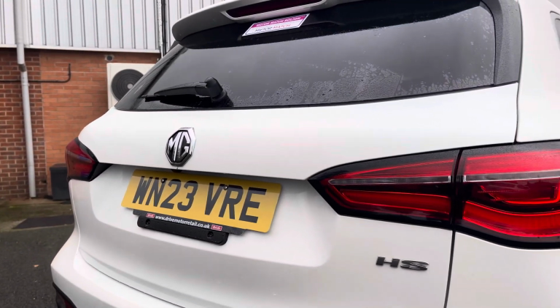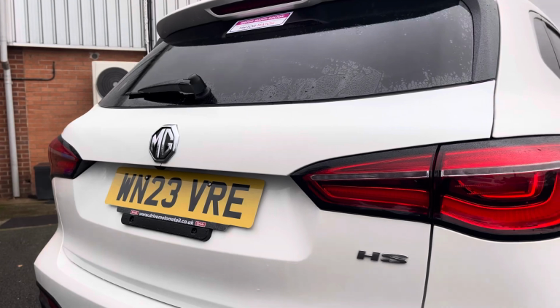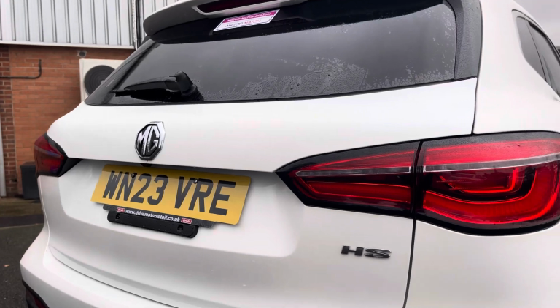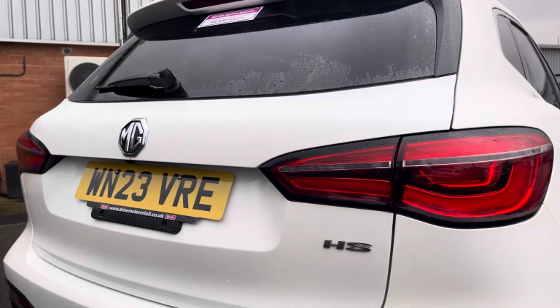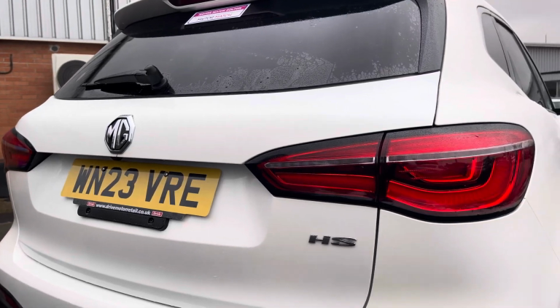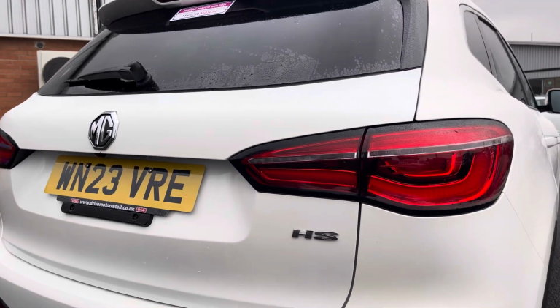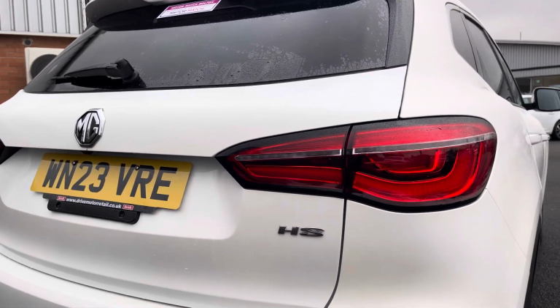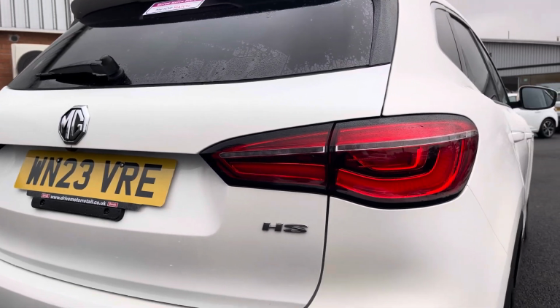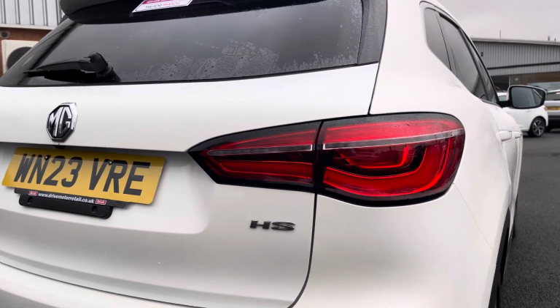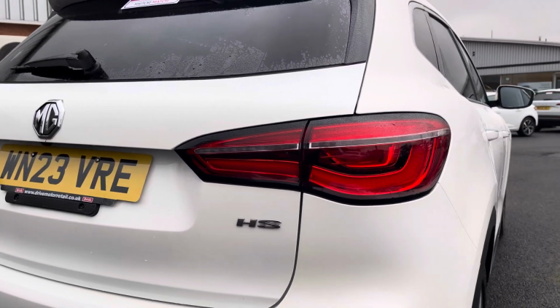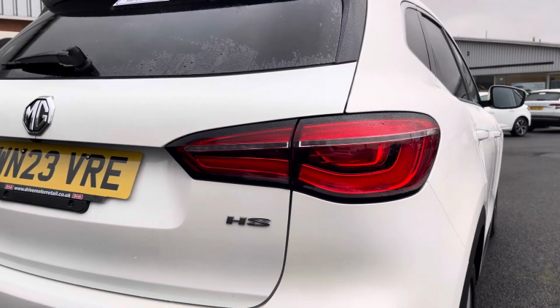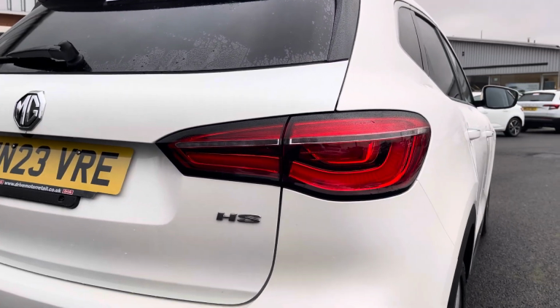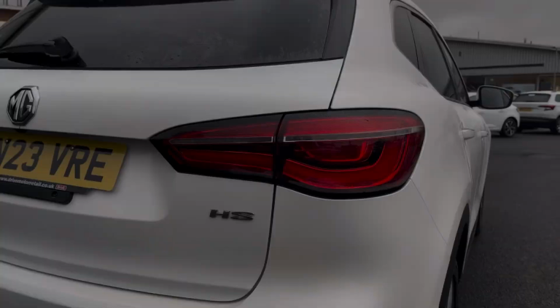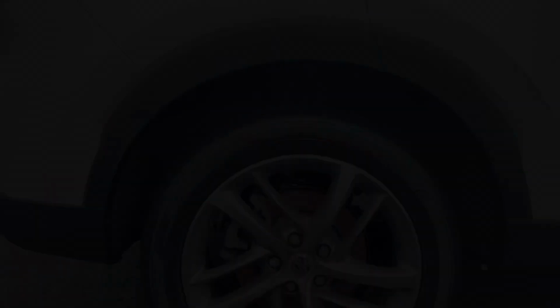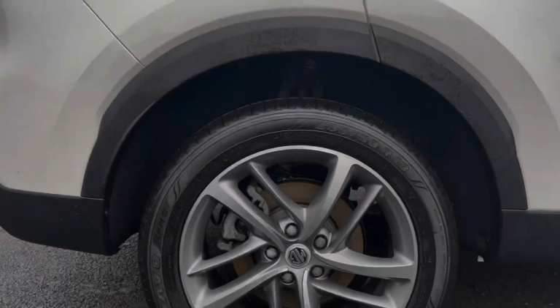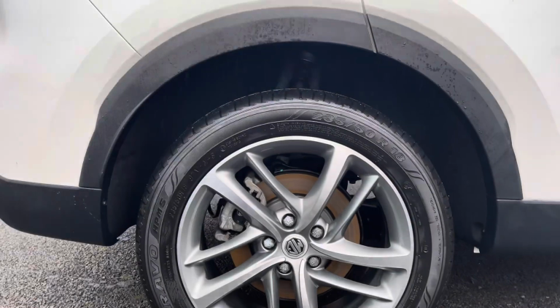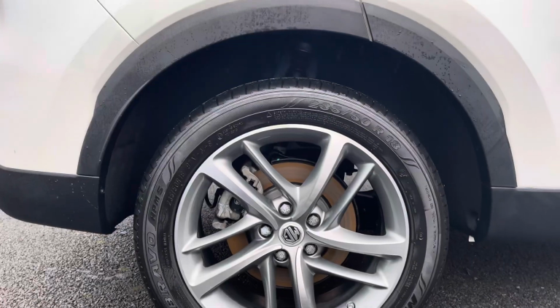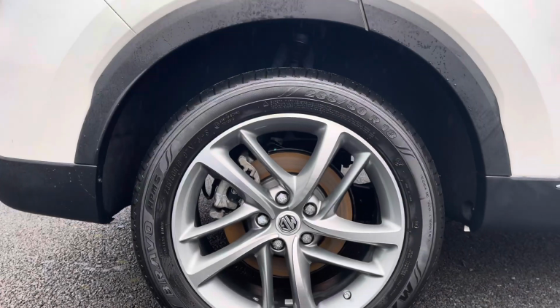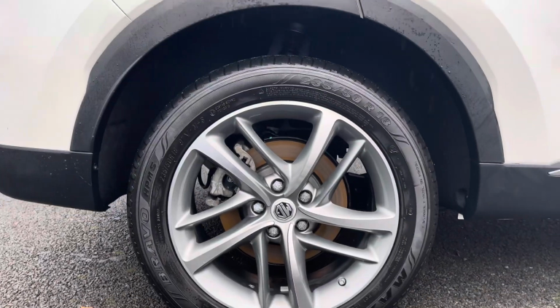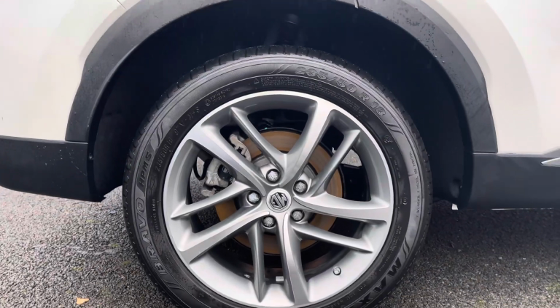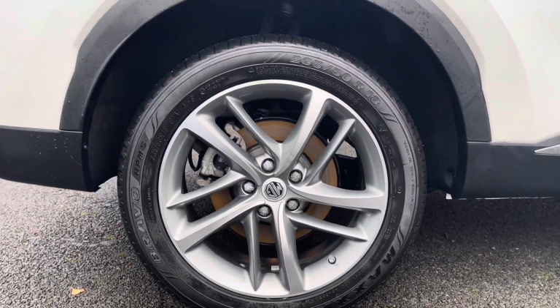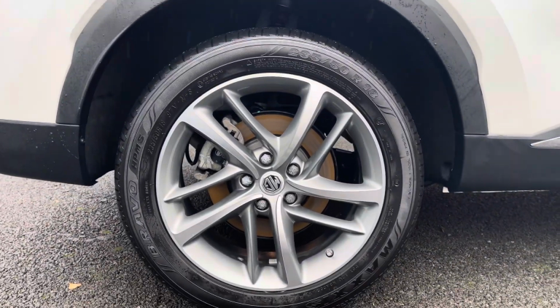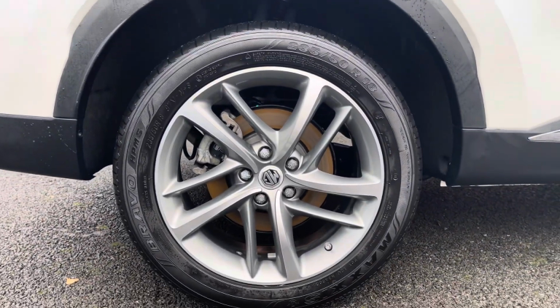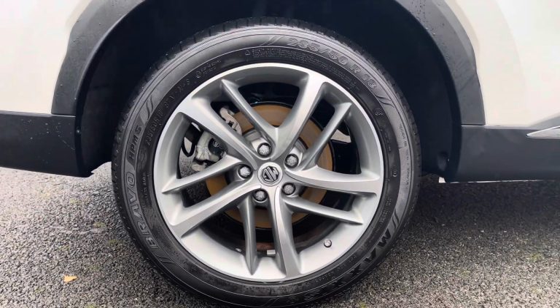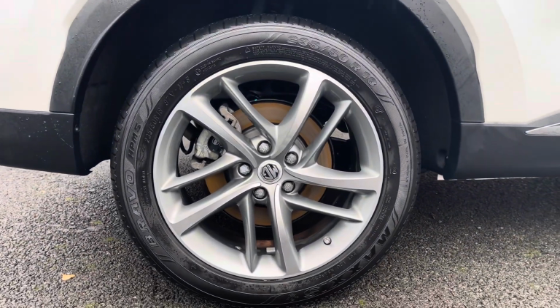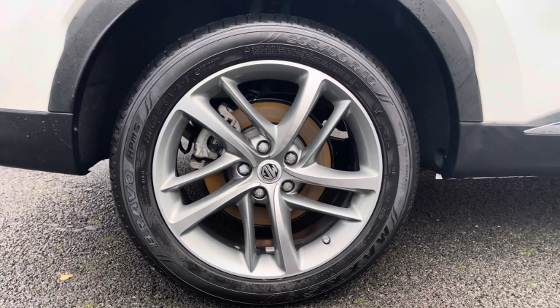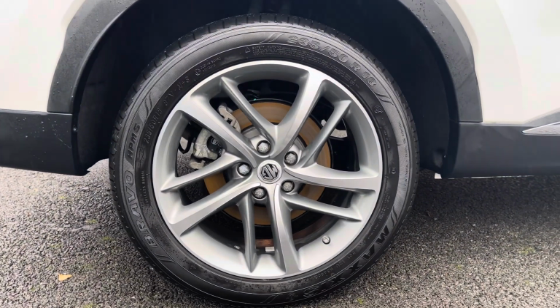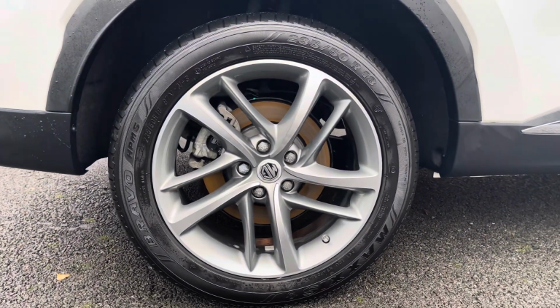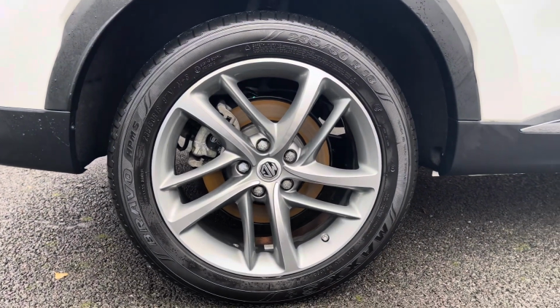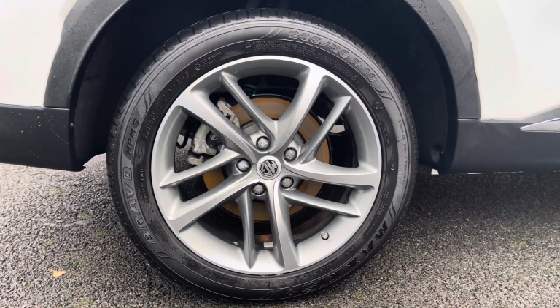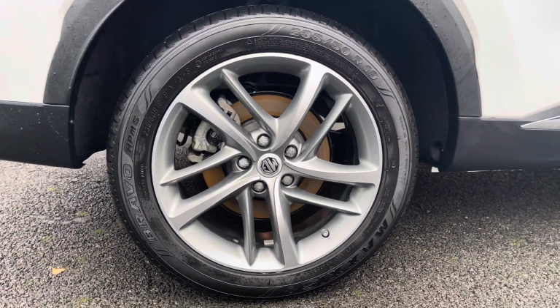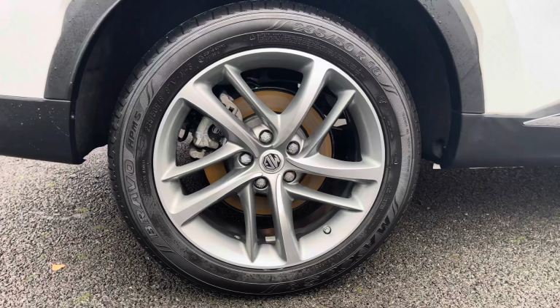You've got nice and large rear lights, with your alloy wheels pairing really well with the rest of your exterior.